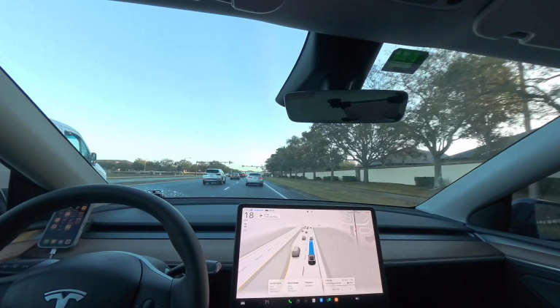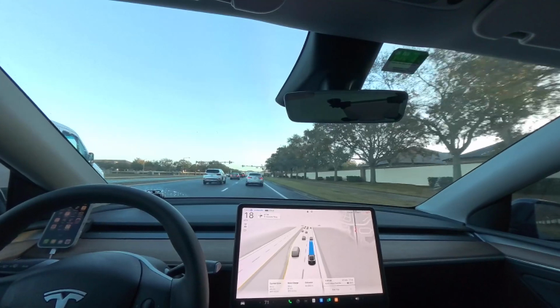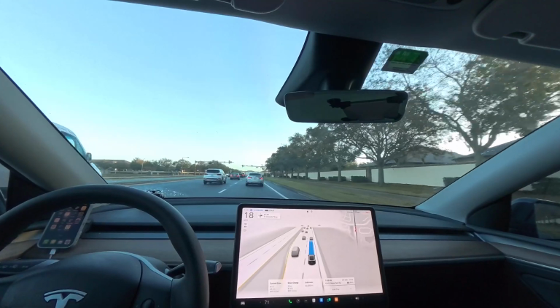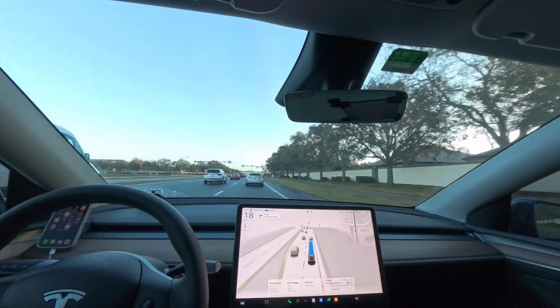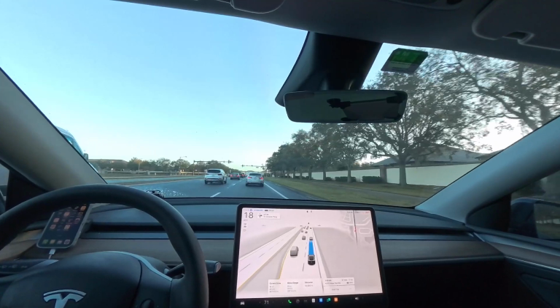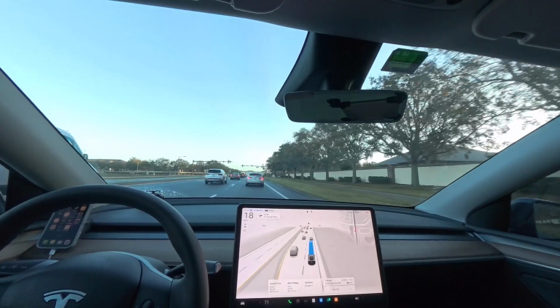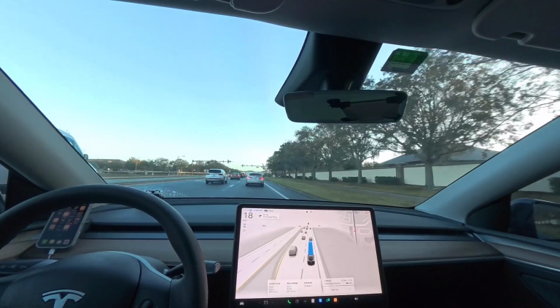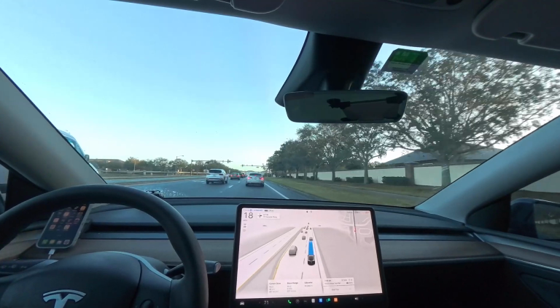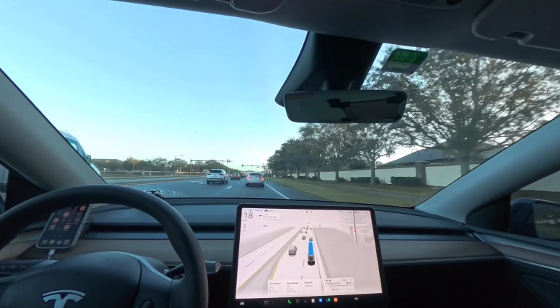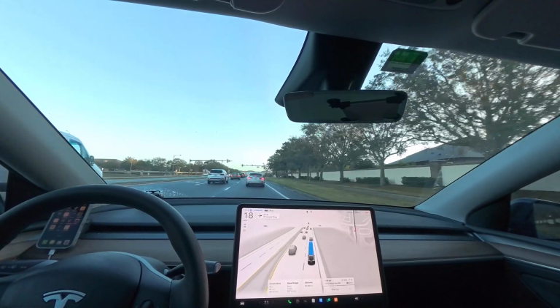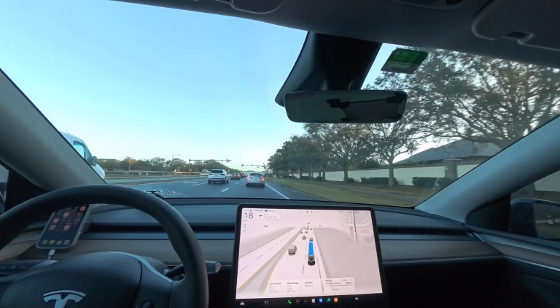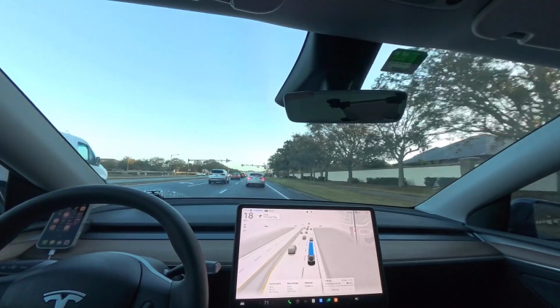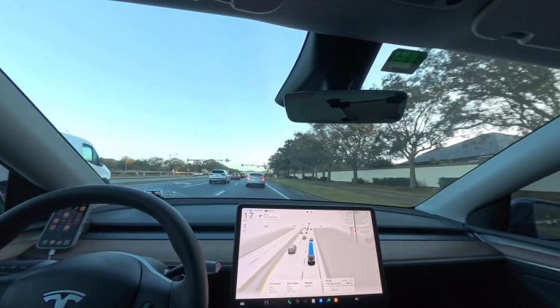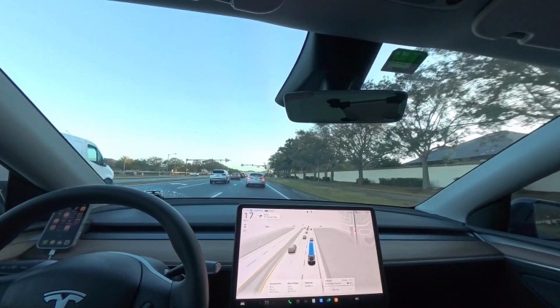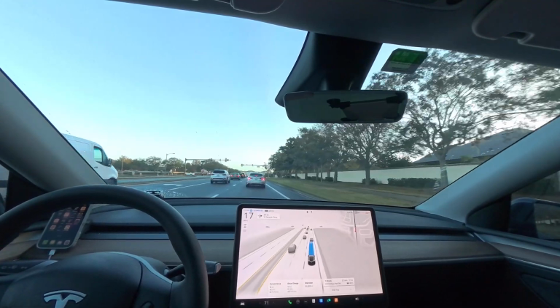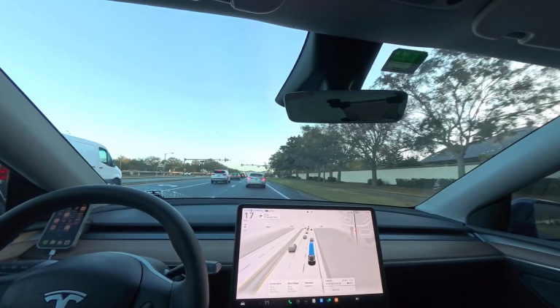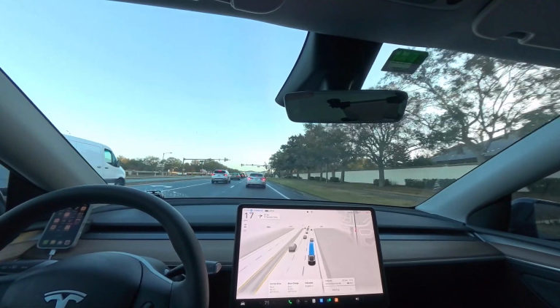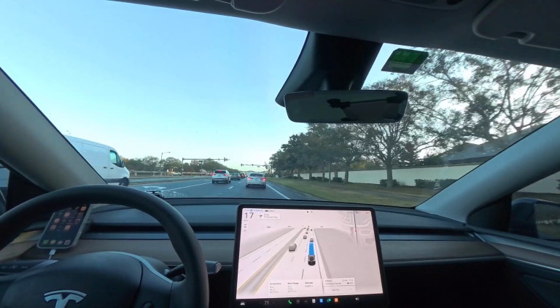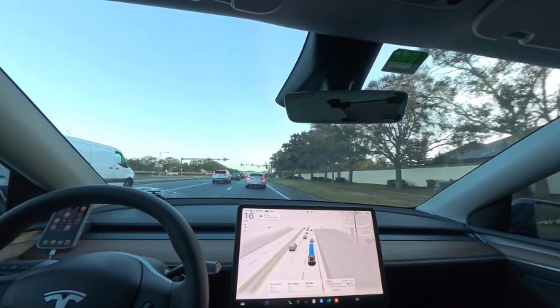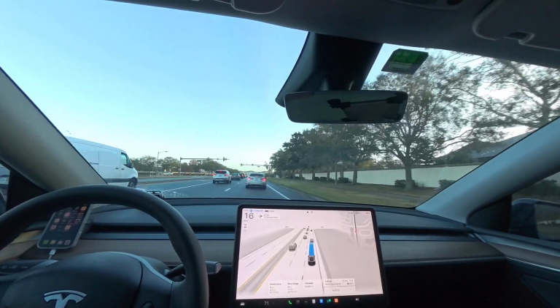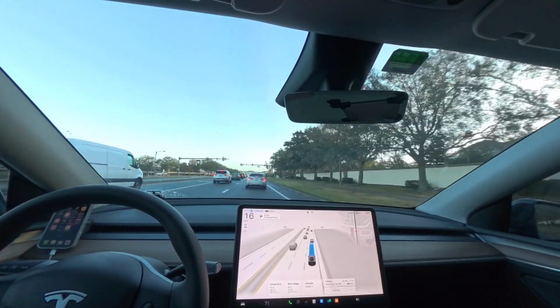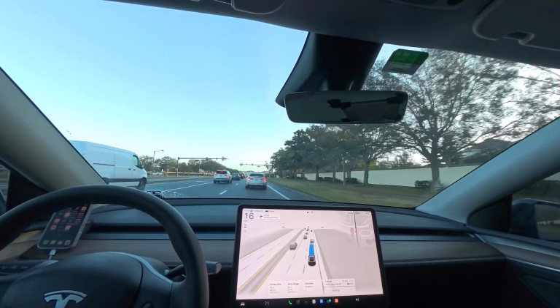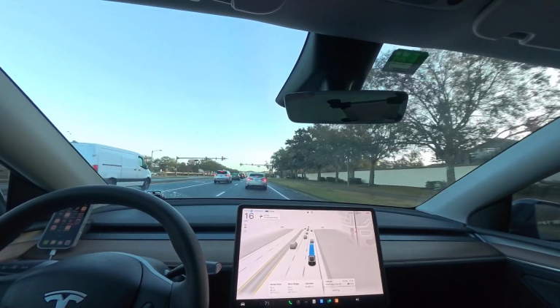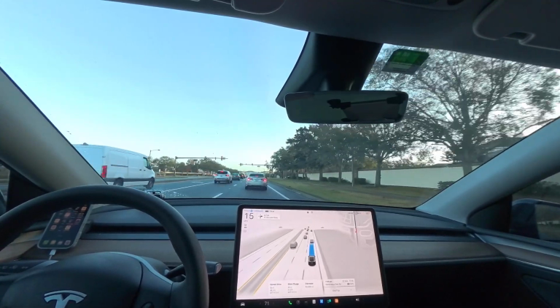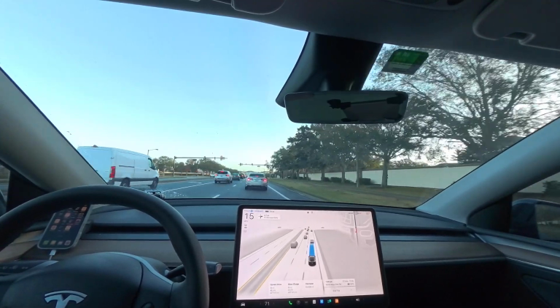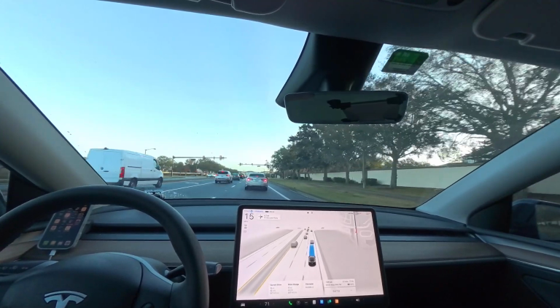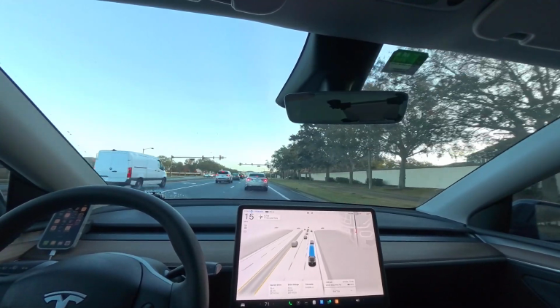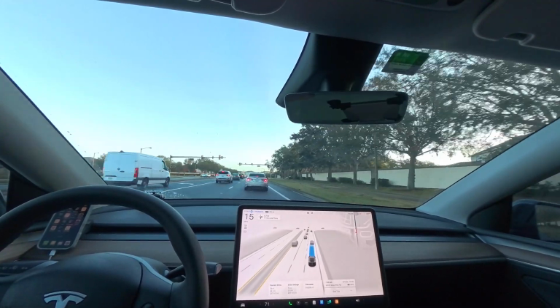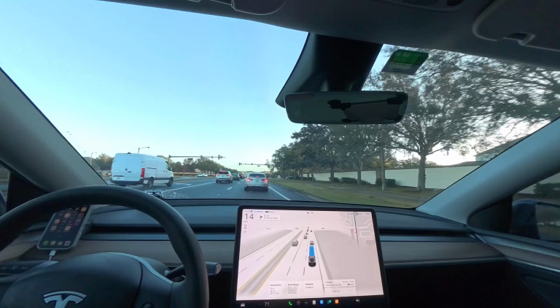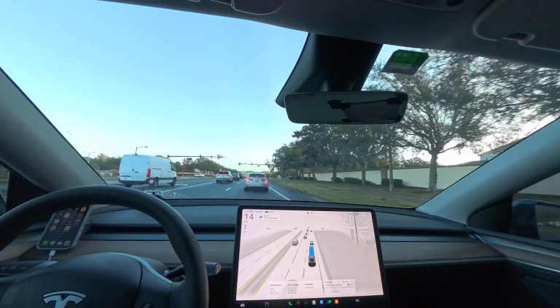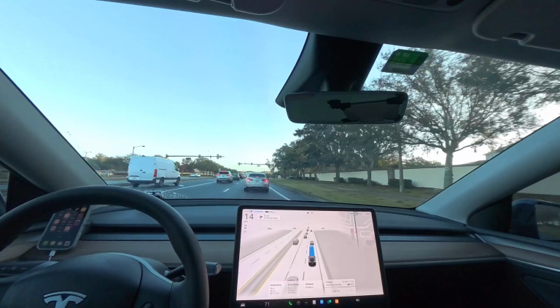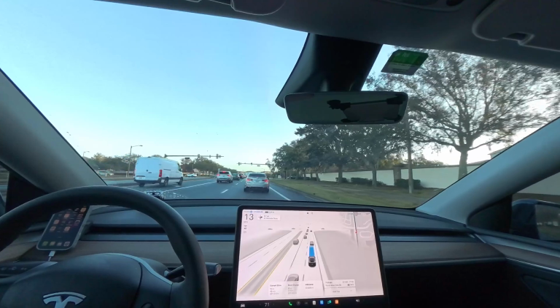But happily, I didn't get a ticket for going through the school zone too fast, but I certainly could have.